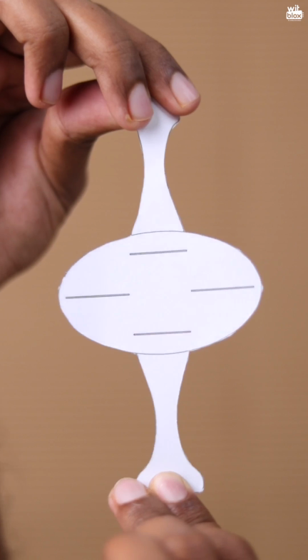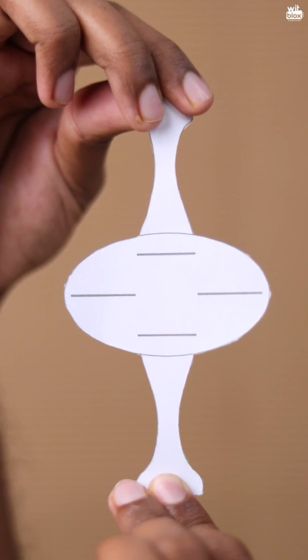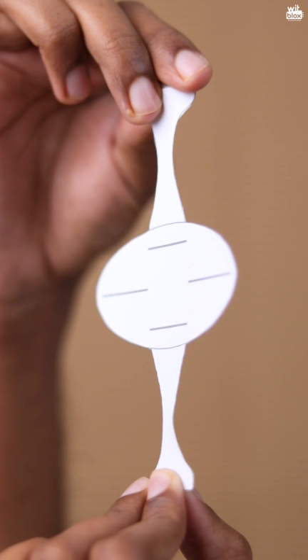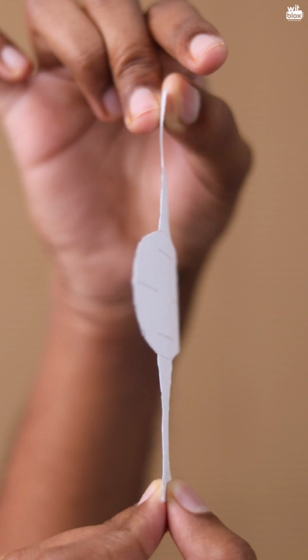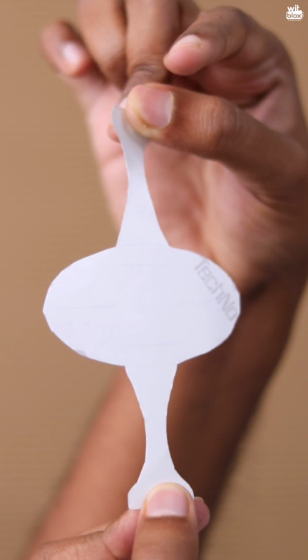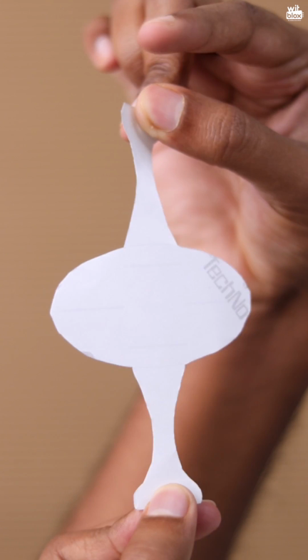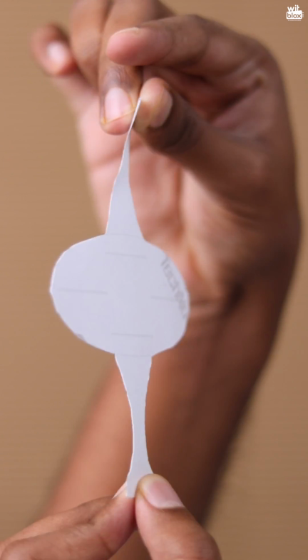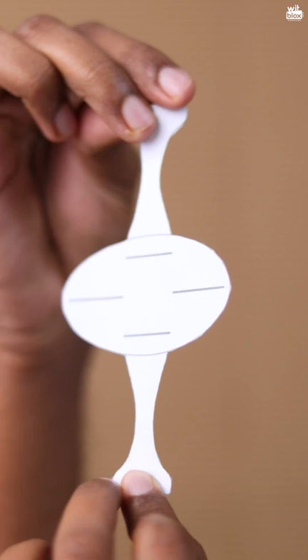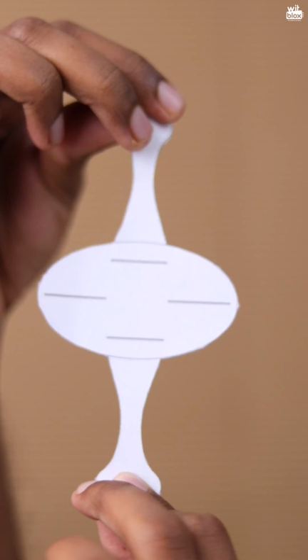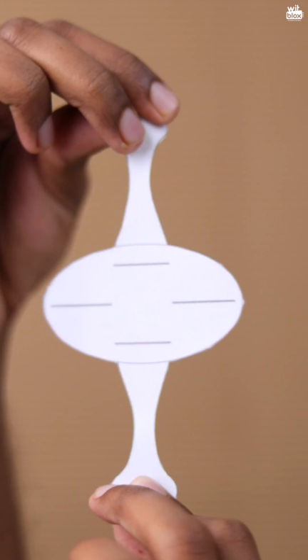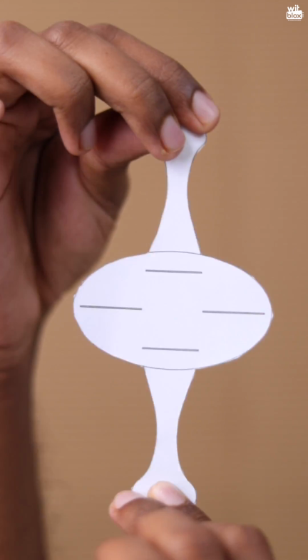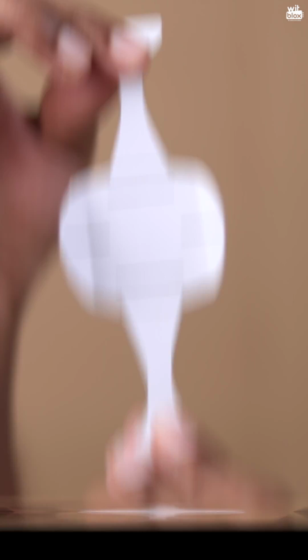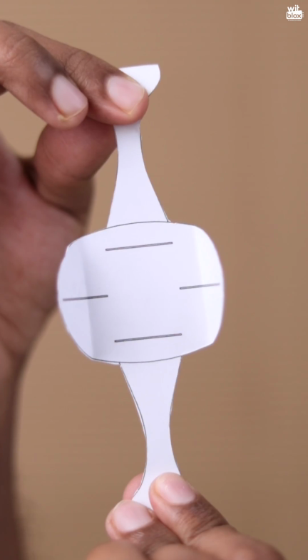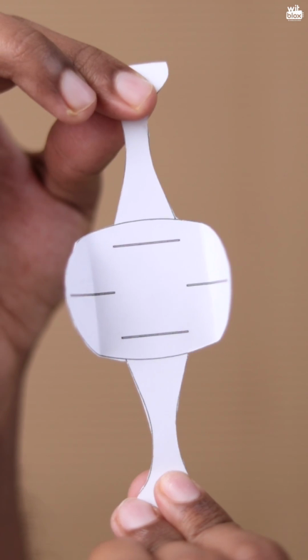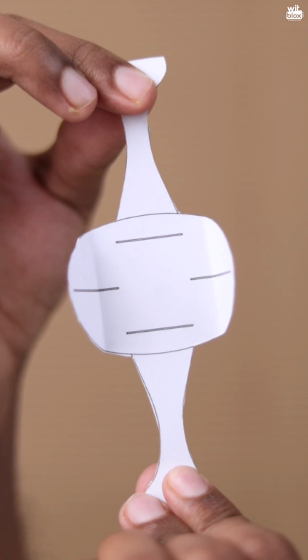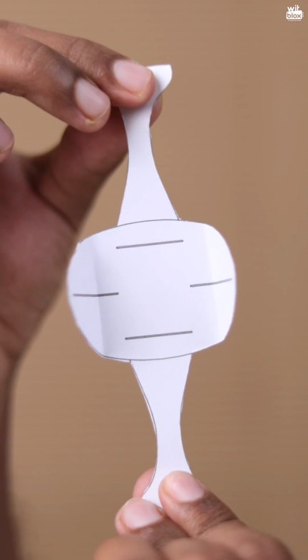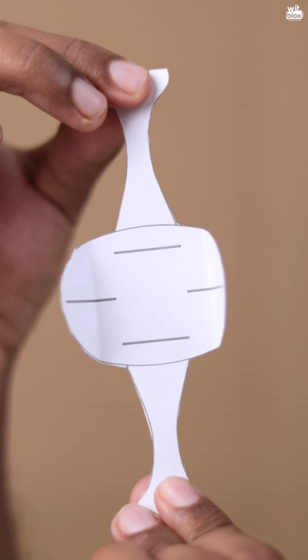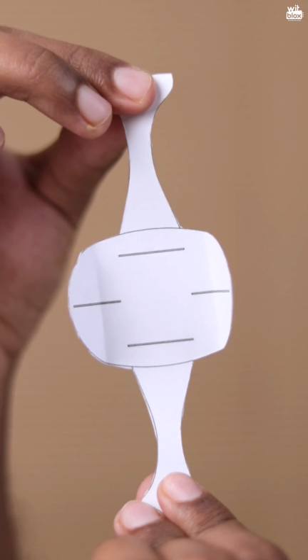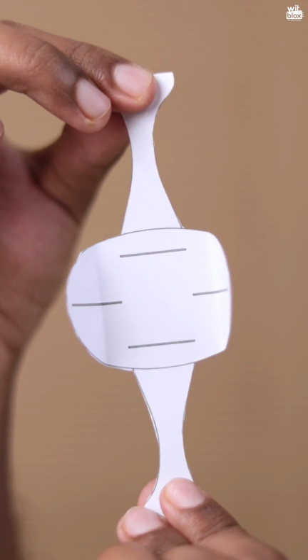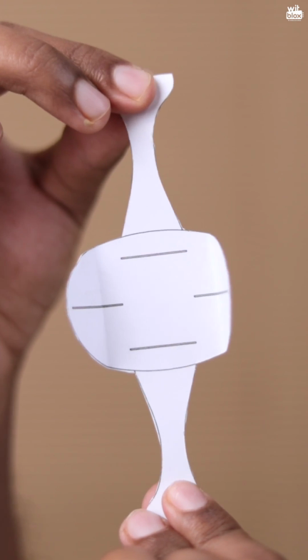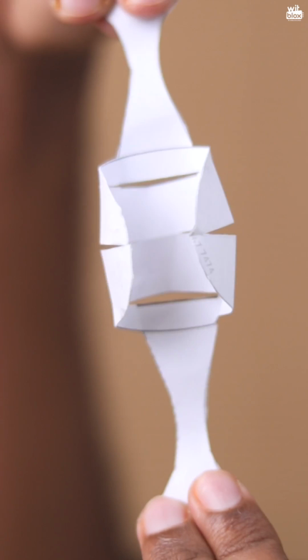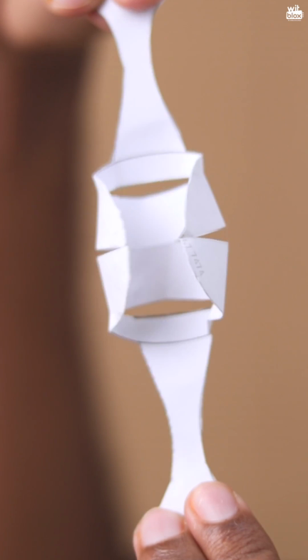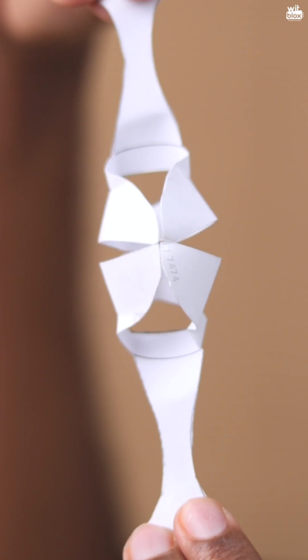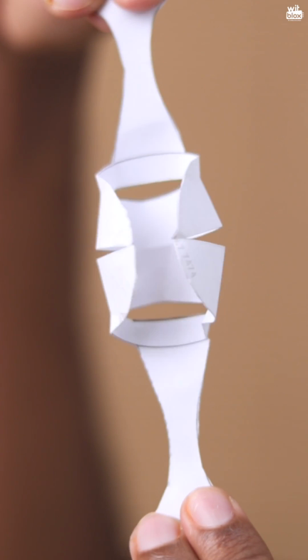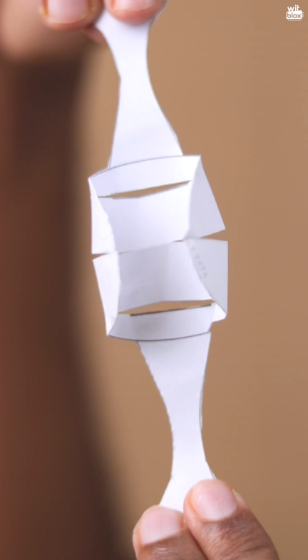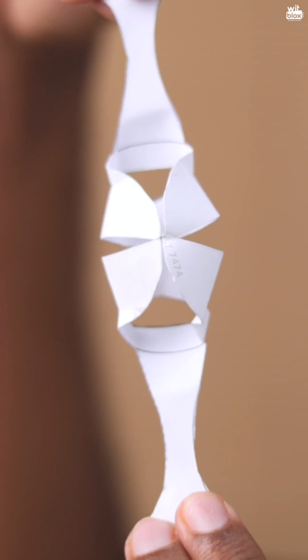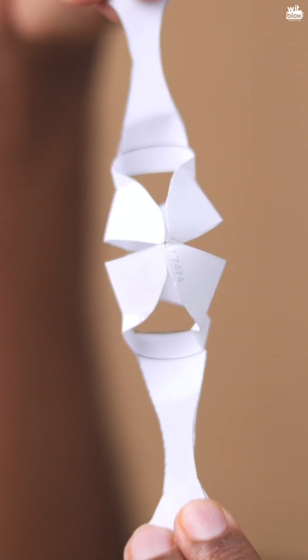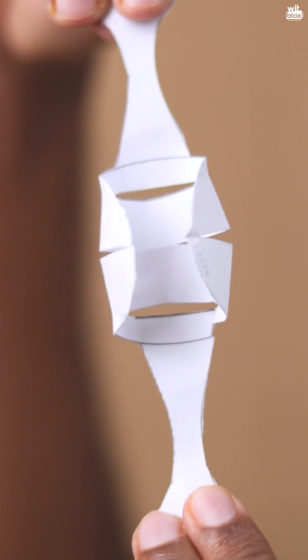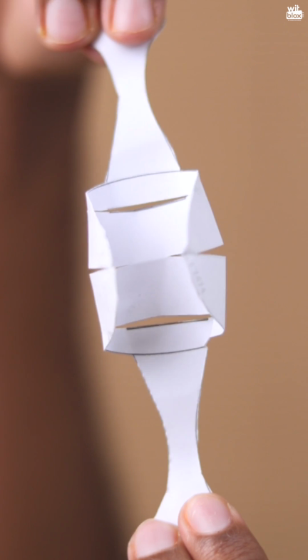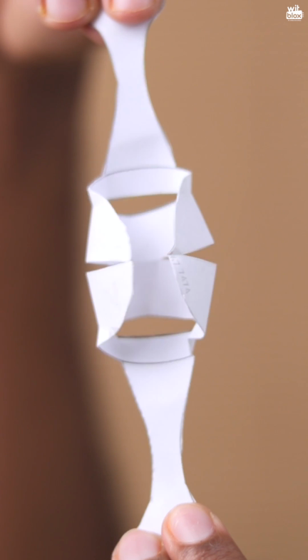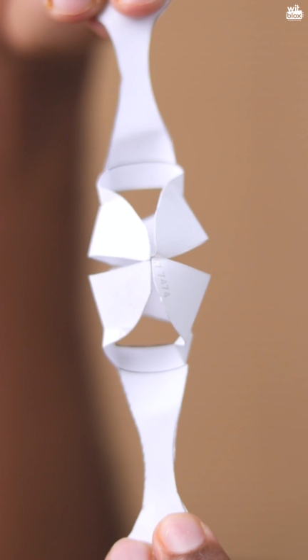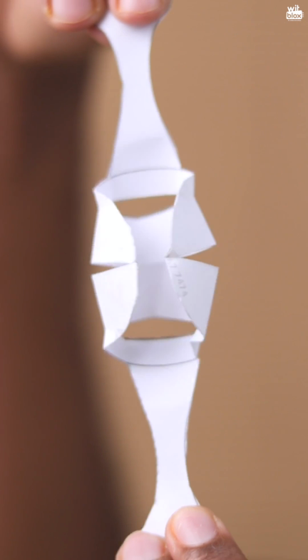Here is a closer look at the gripper. With some cuts and folds, you can turn this simple piece of paper into a gripper.